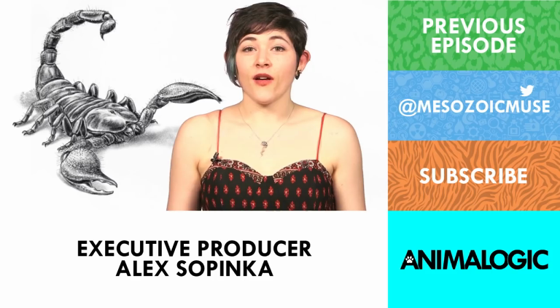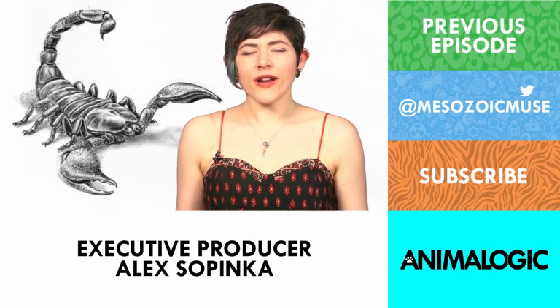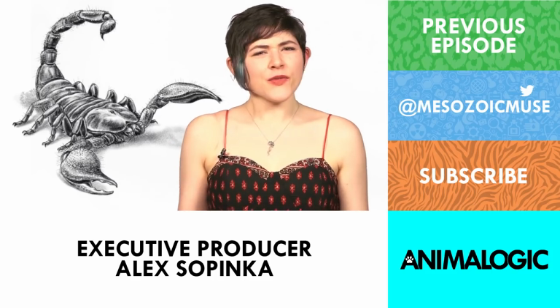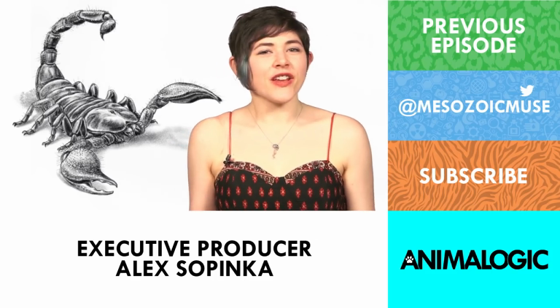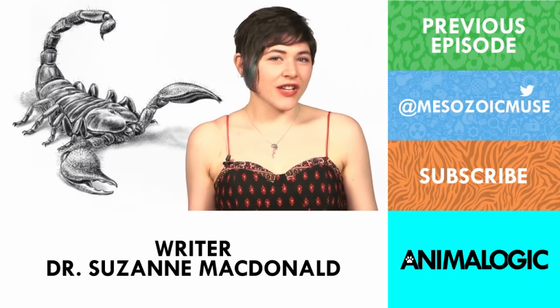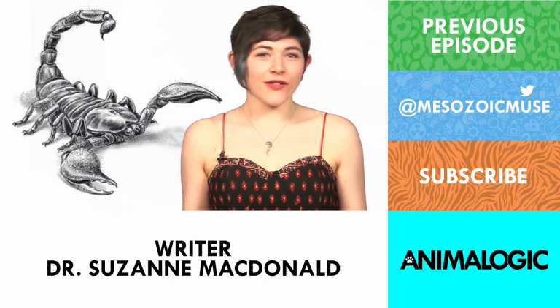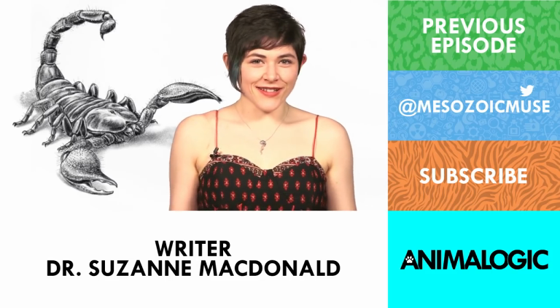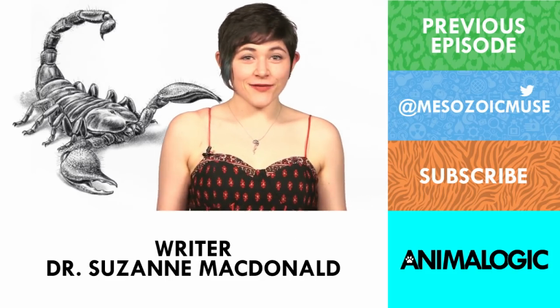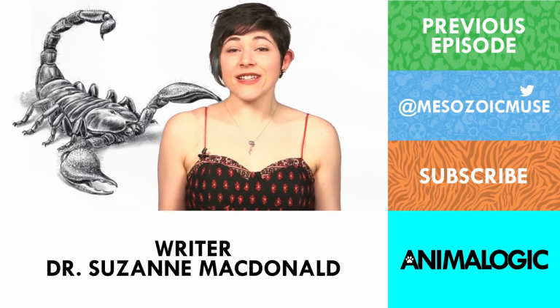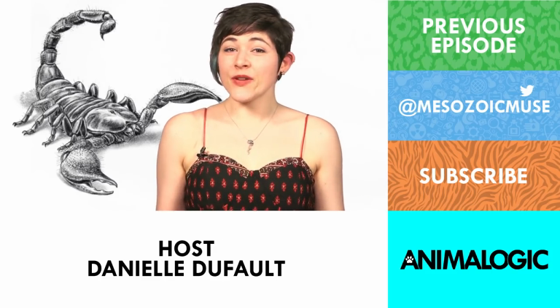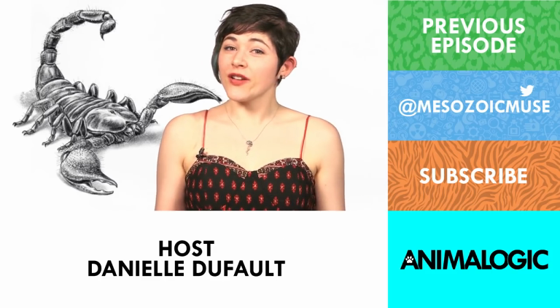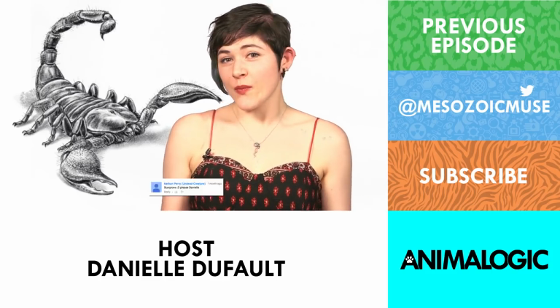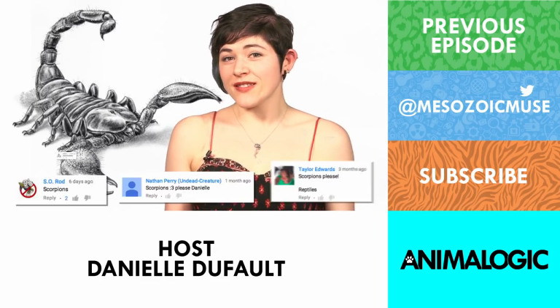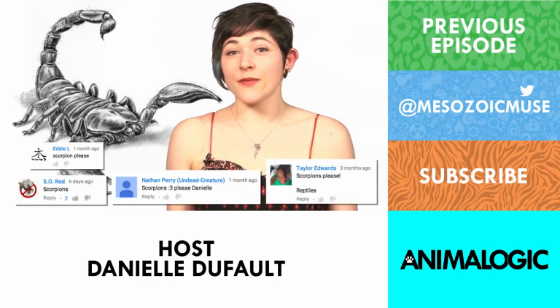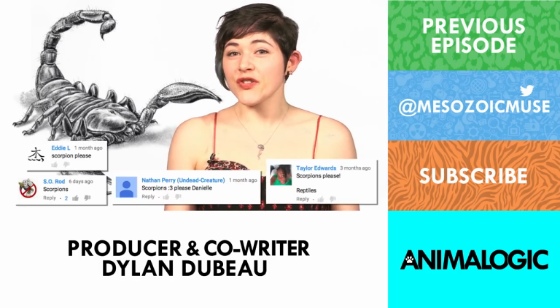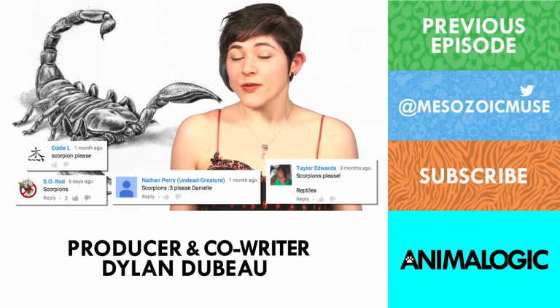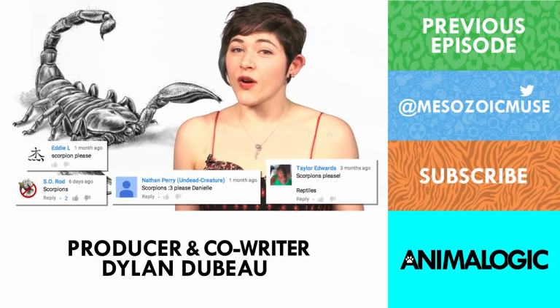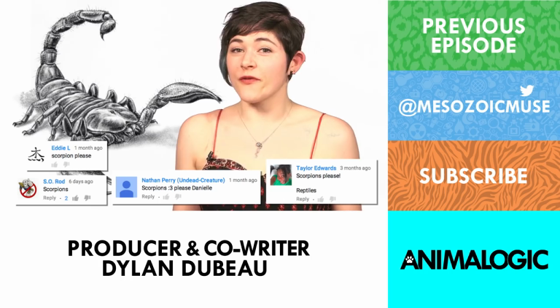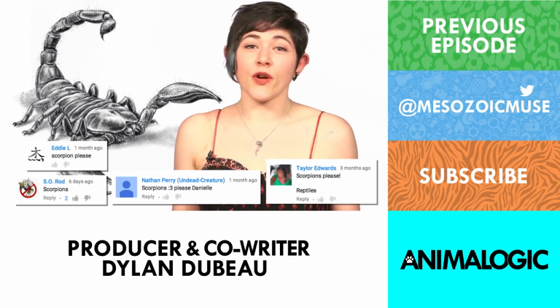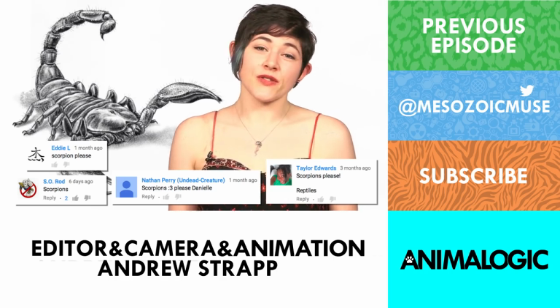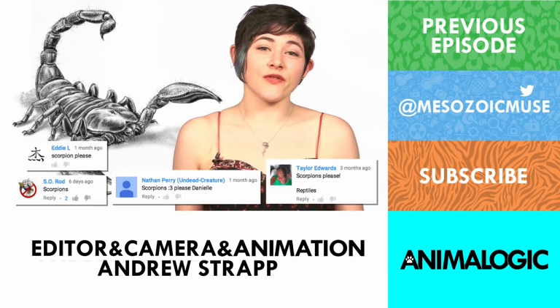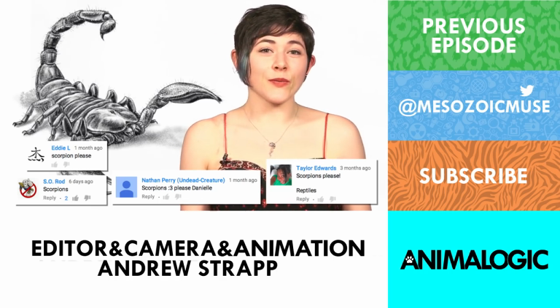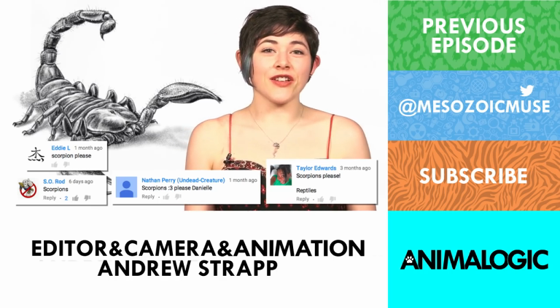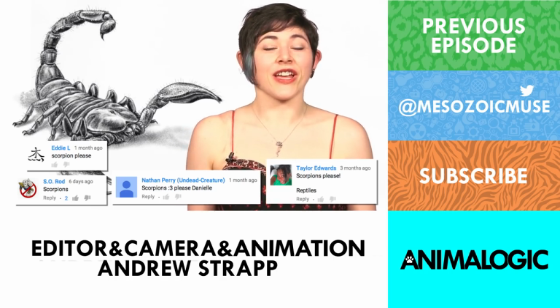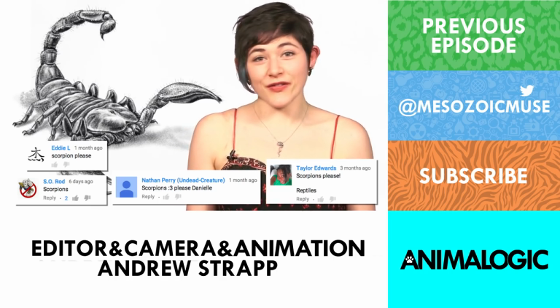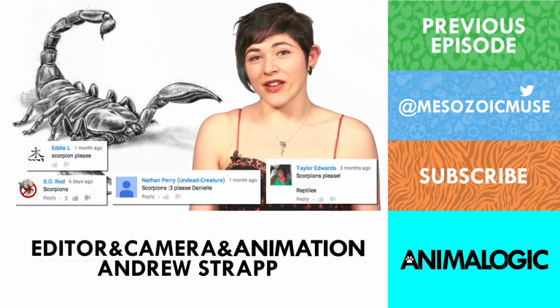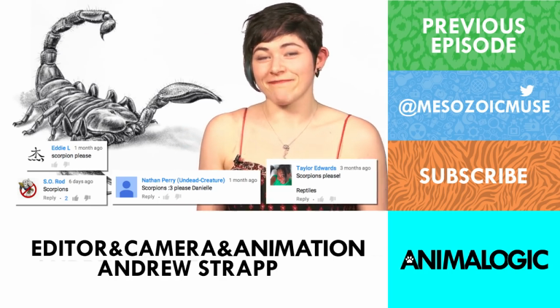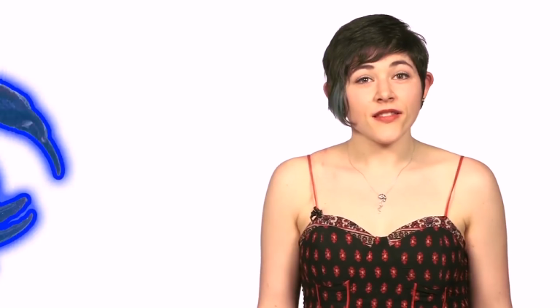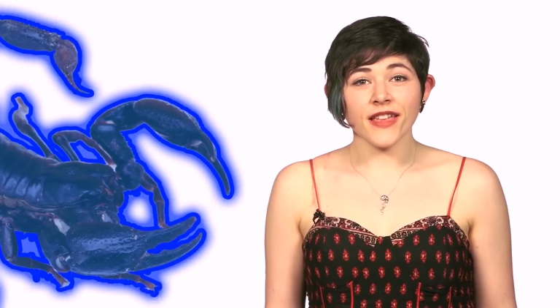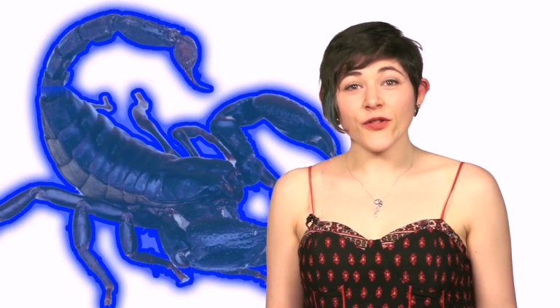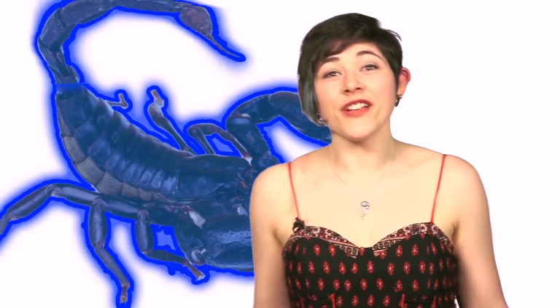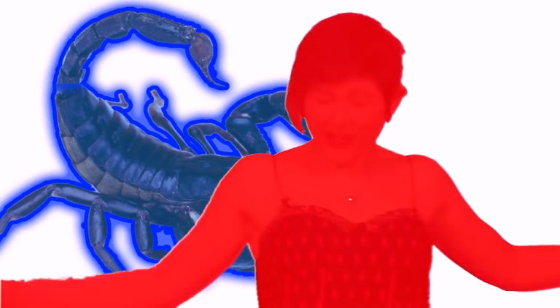What animal should I check out next? Please let me know in the comments, and be sure to subscribe for new episodes of Animal Logic every week.